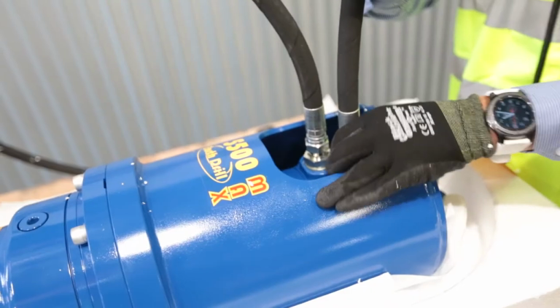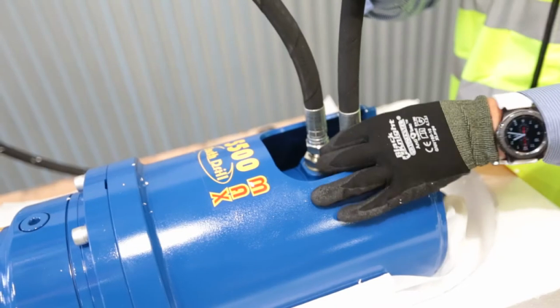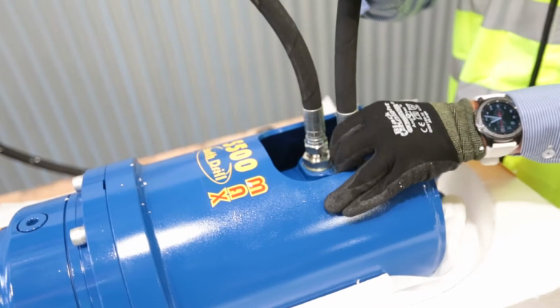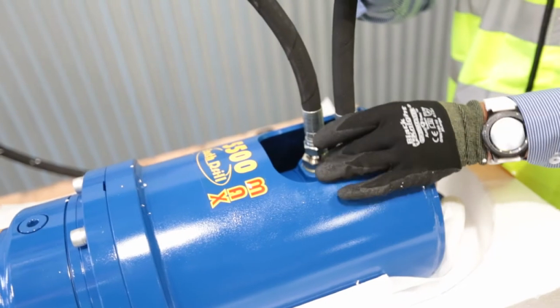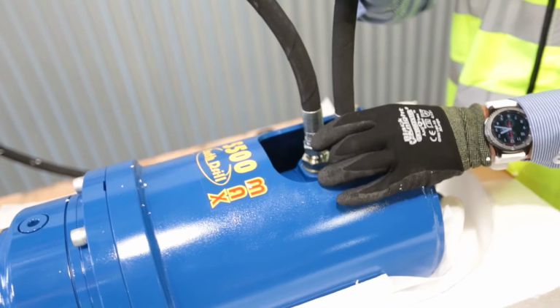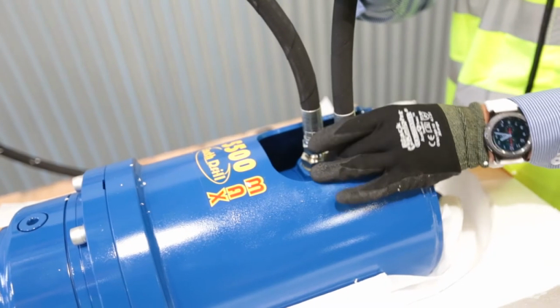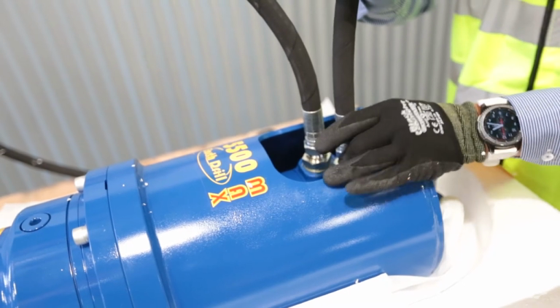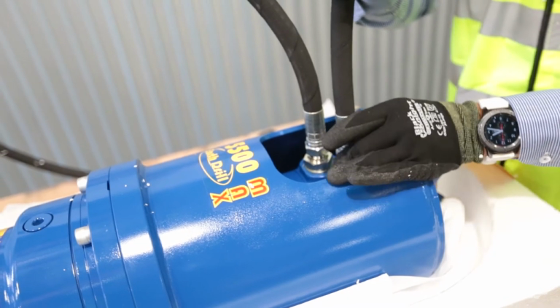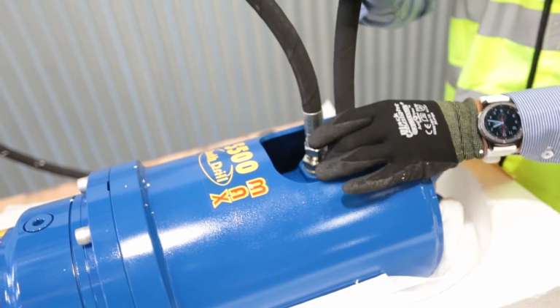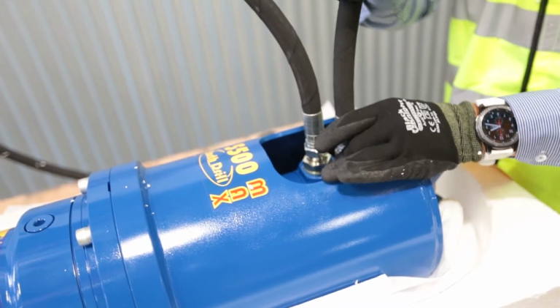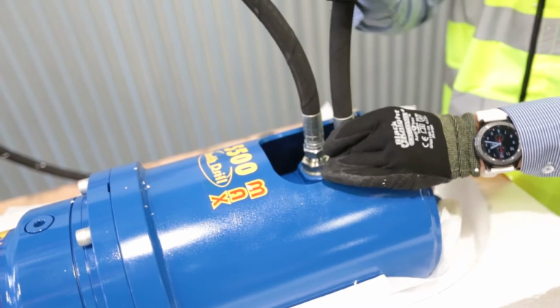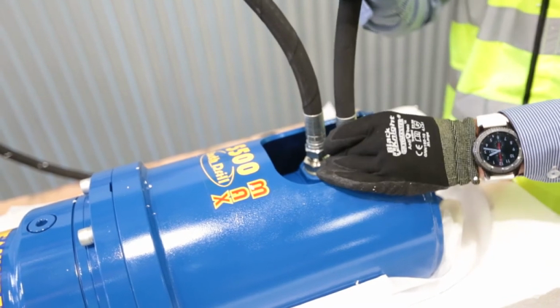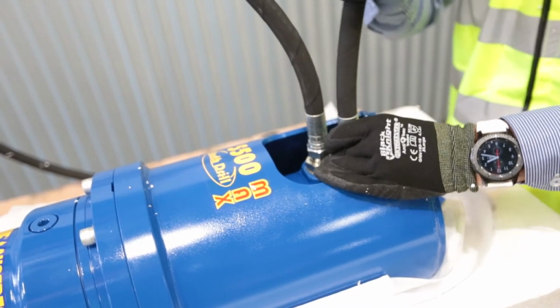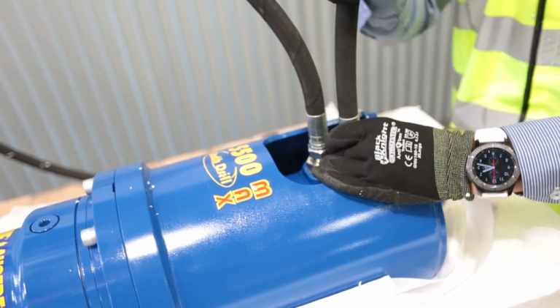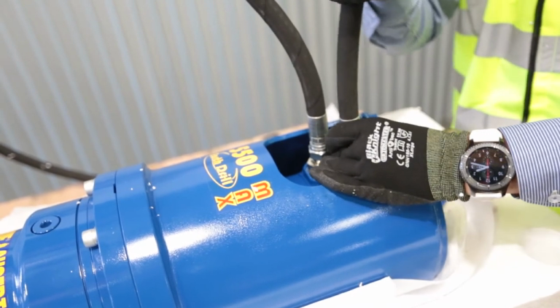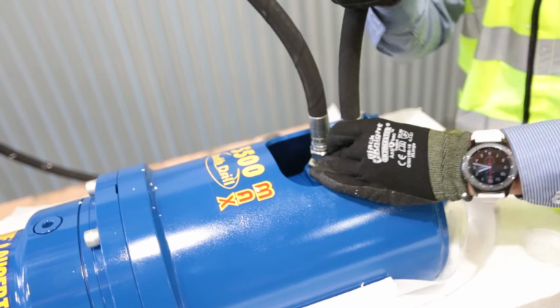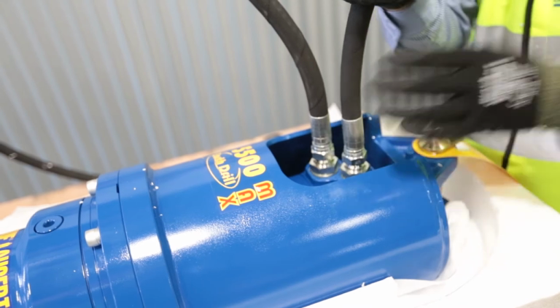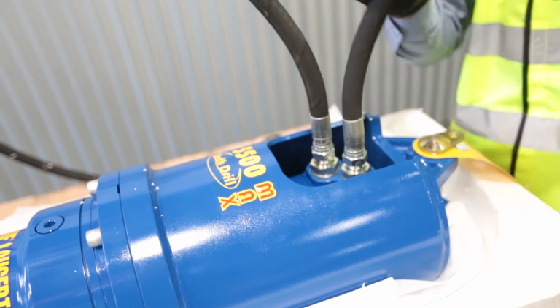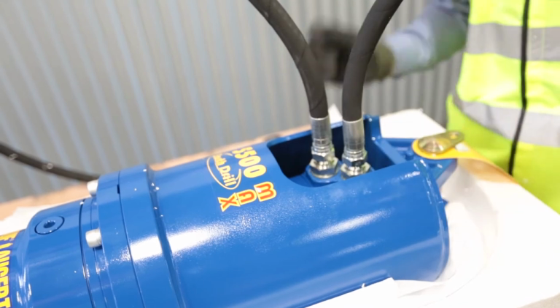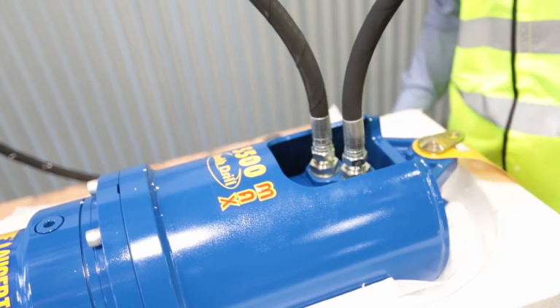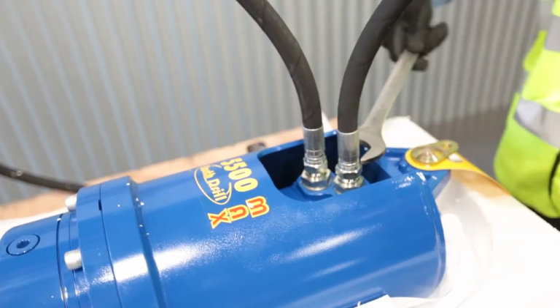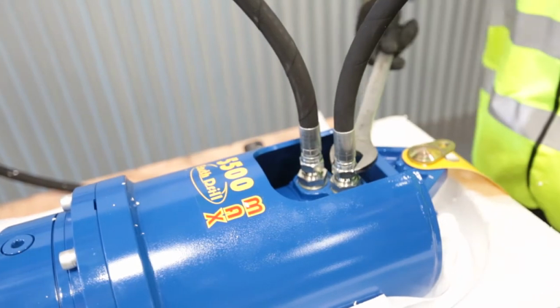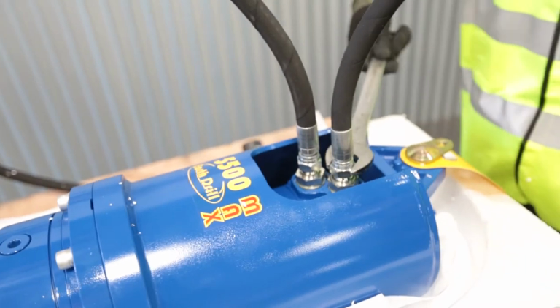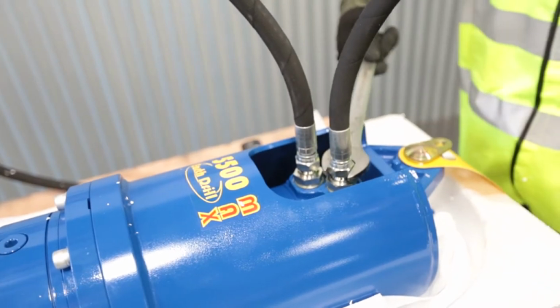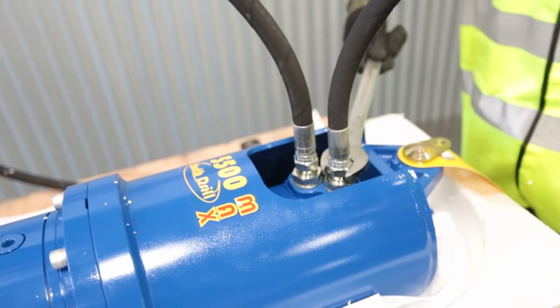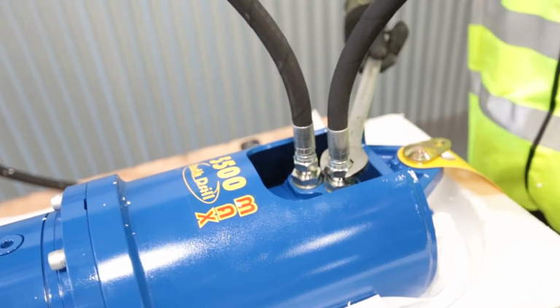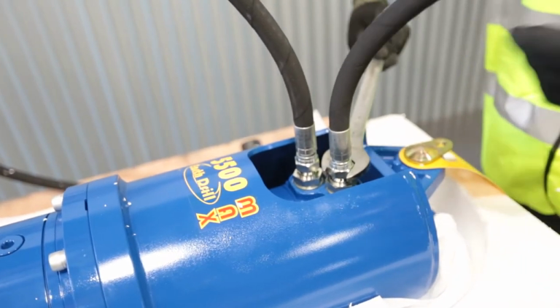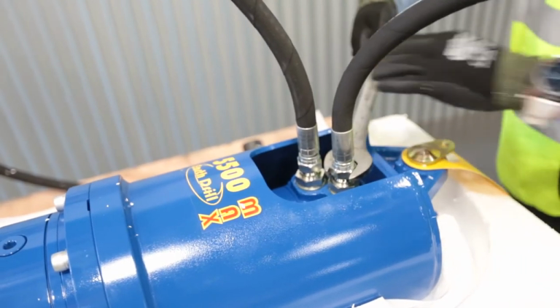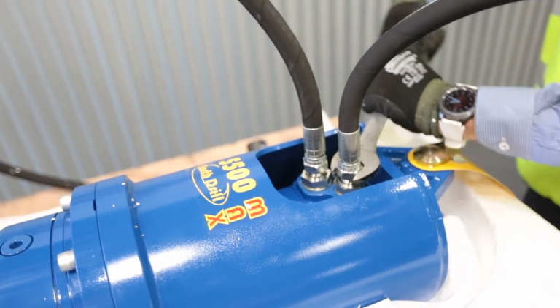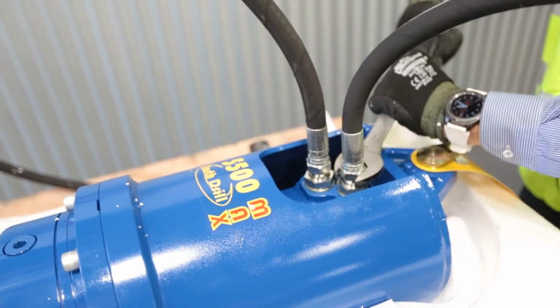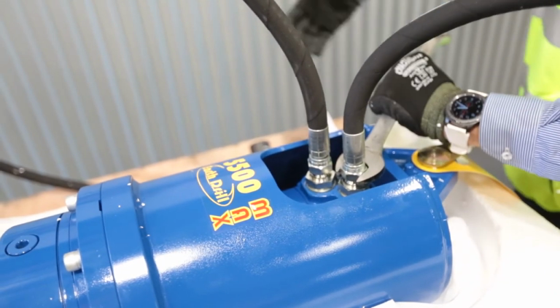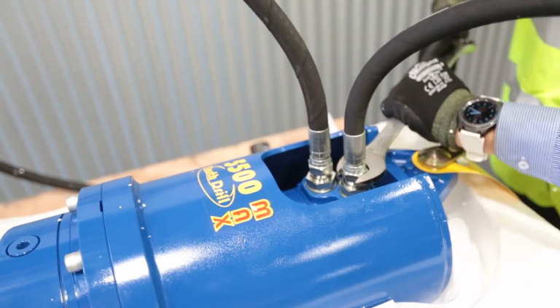These hoses have a taper fit. There's no seal, there's no dowdy washer — they will seat on the taper. Don't over tighten.